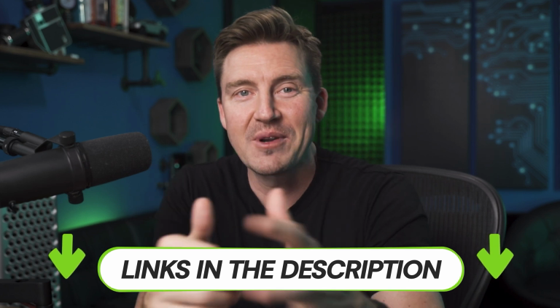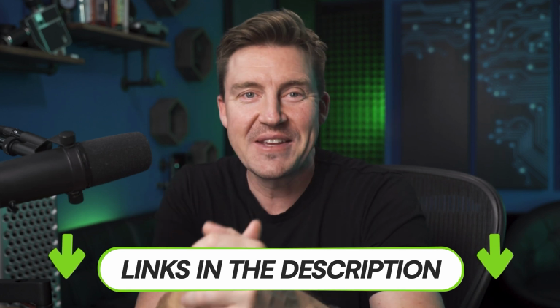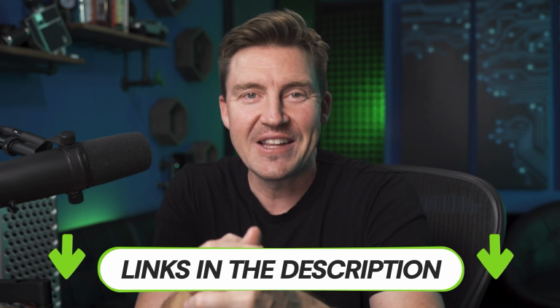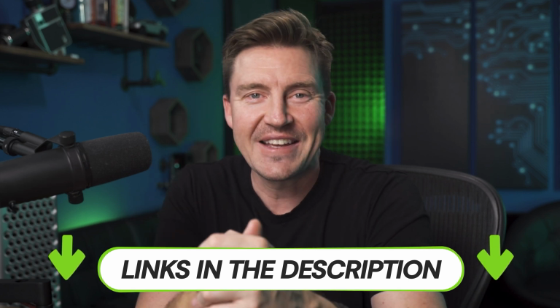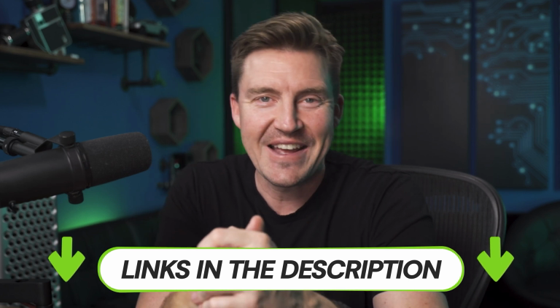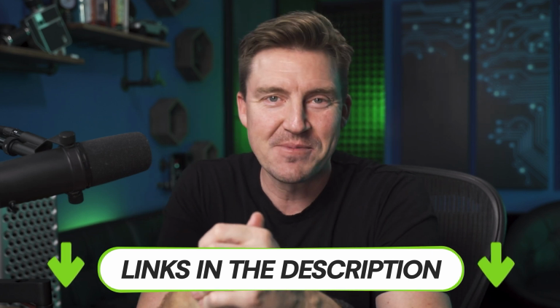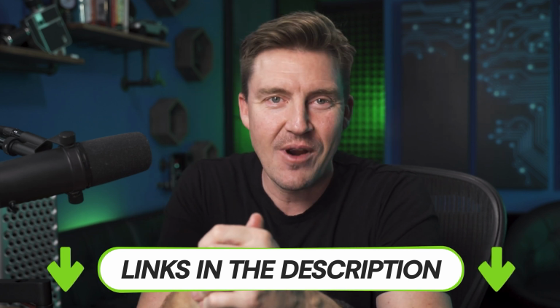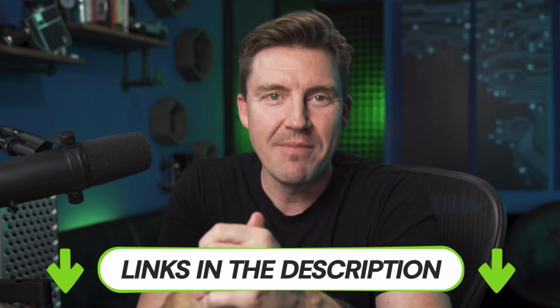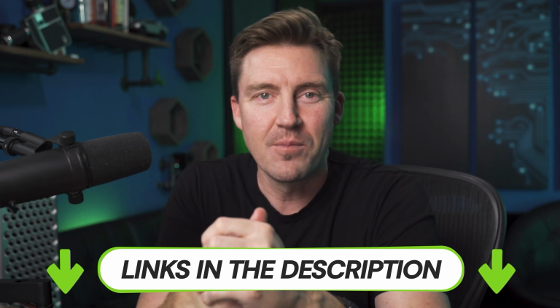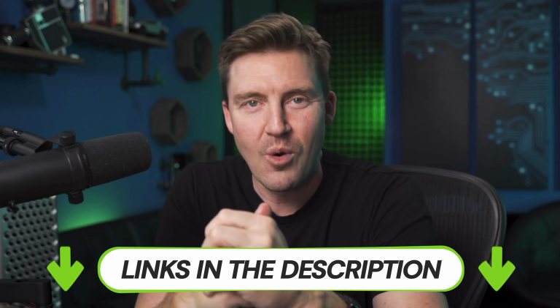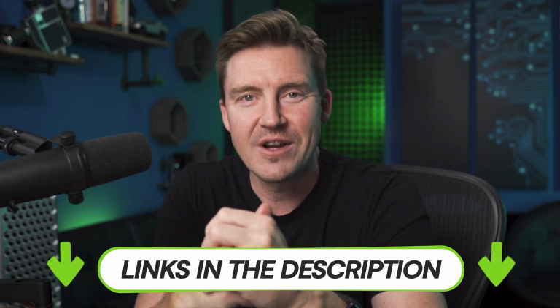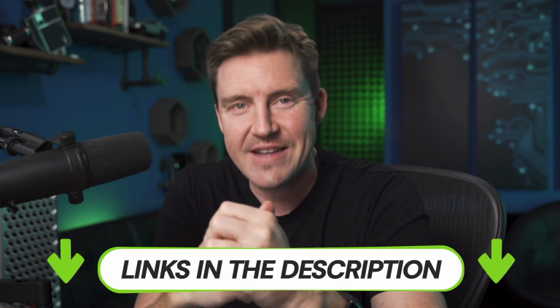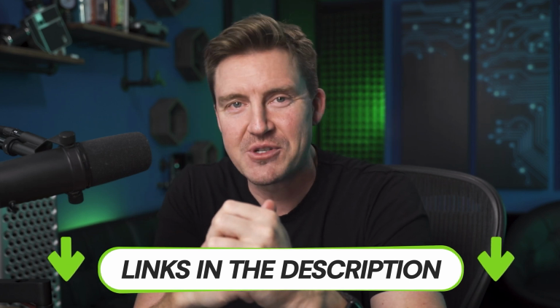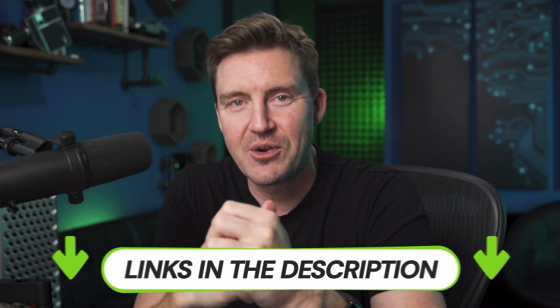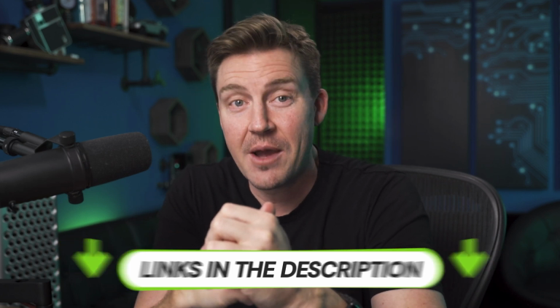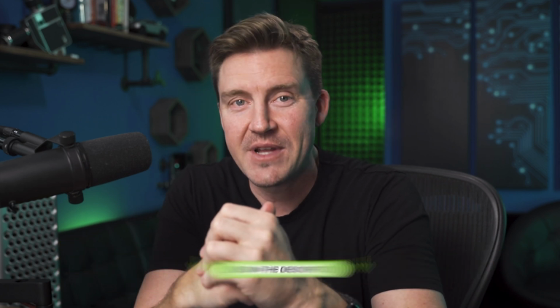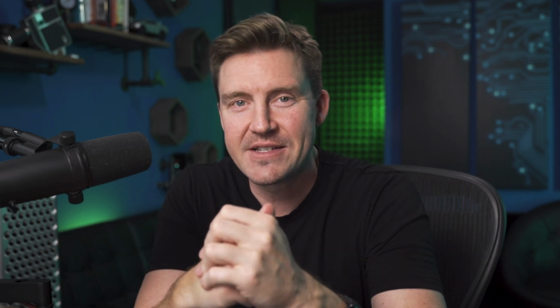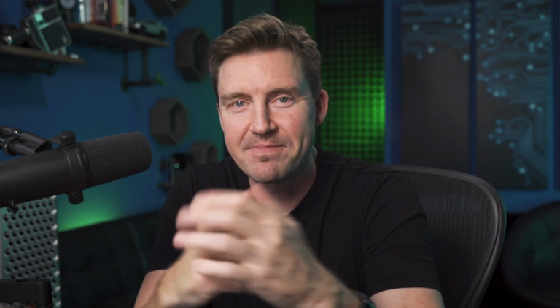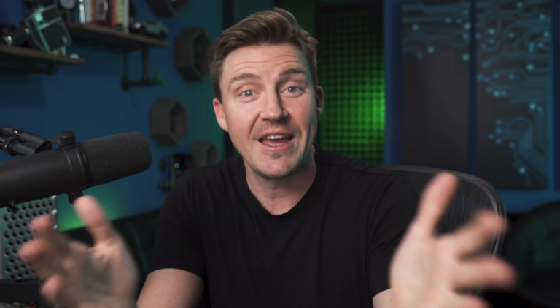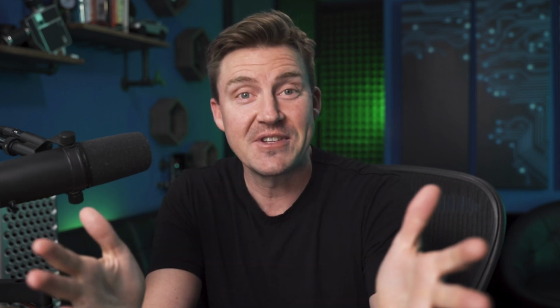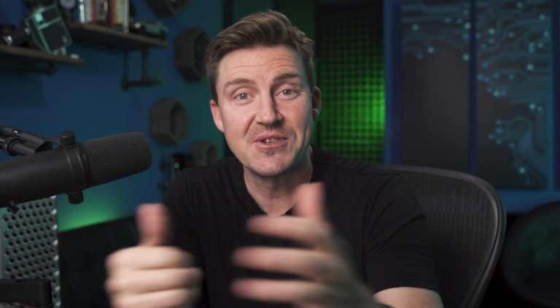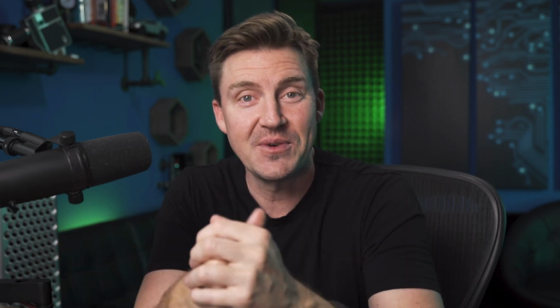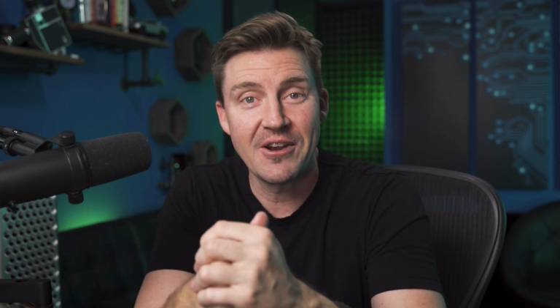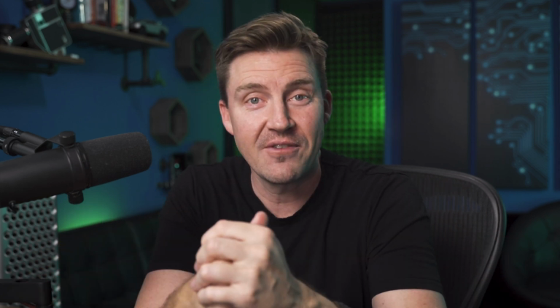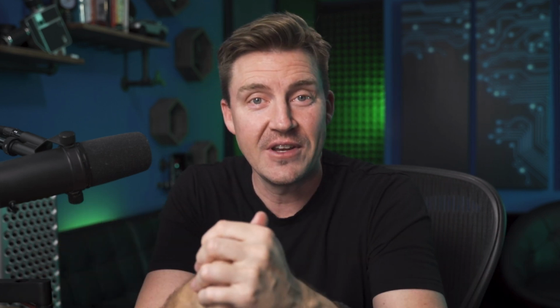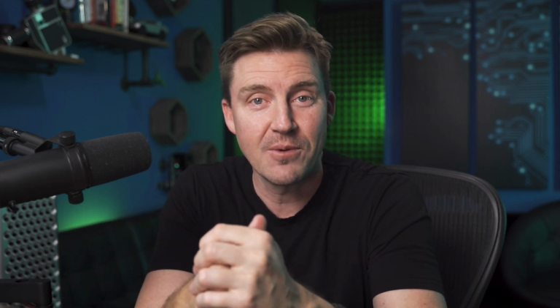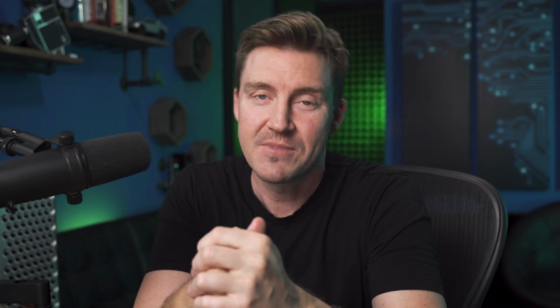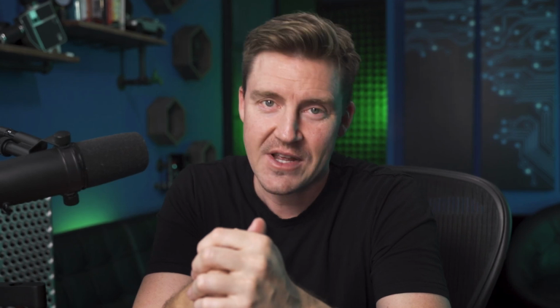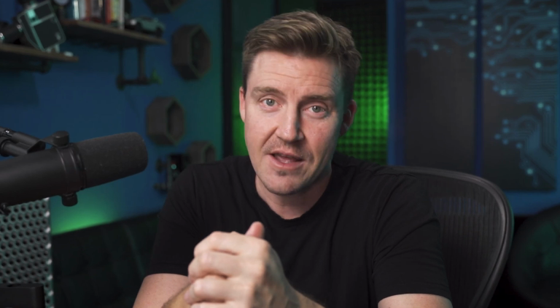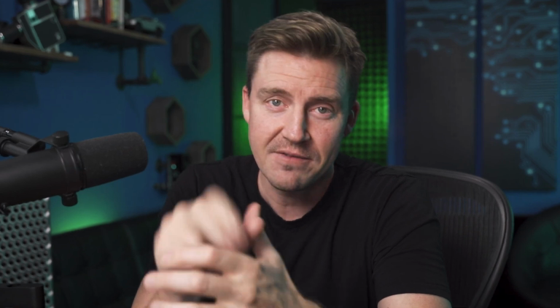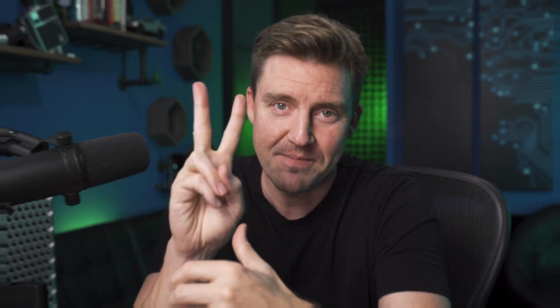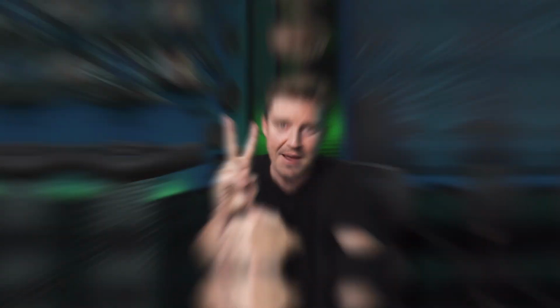Remember to leave a like and subscribe for more cybersecurity updates. Stay safe, bye.